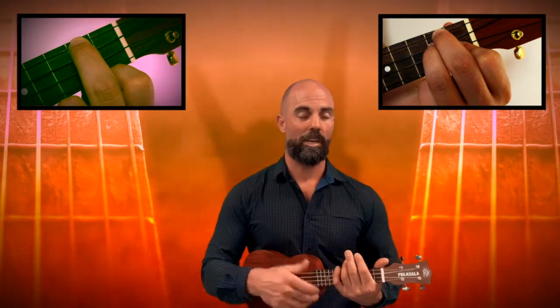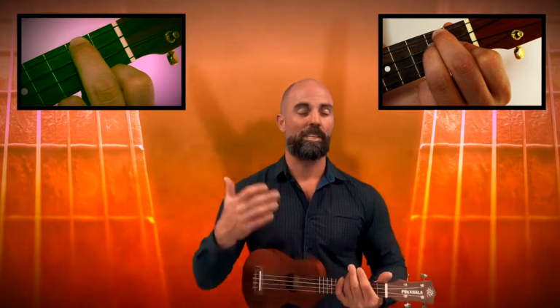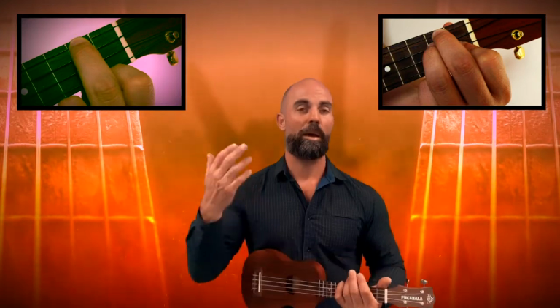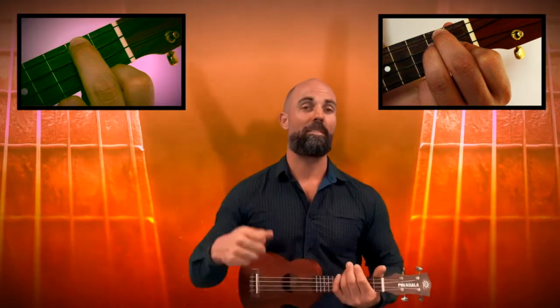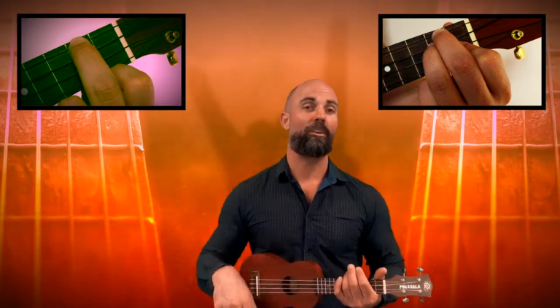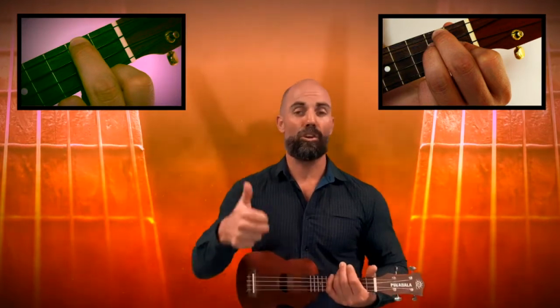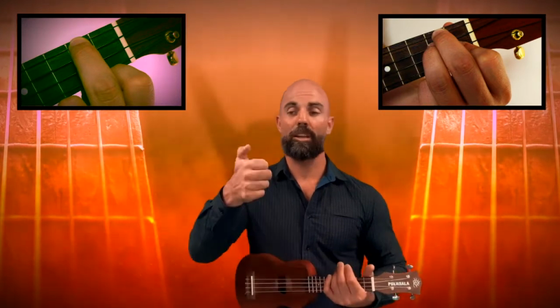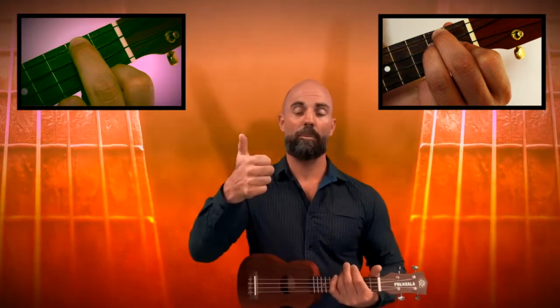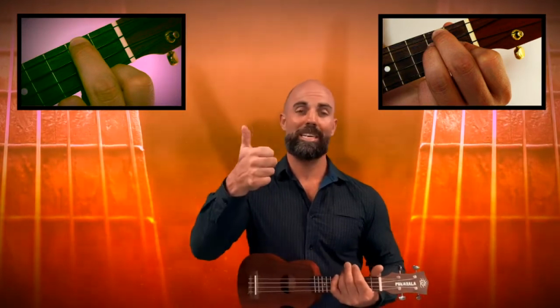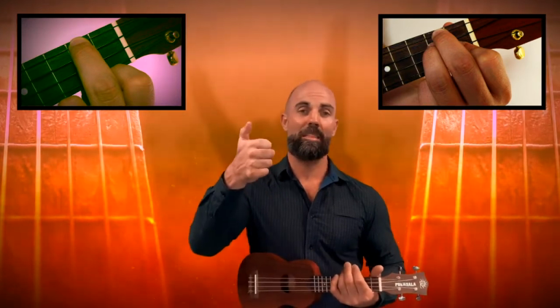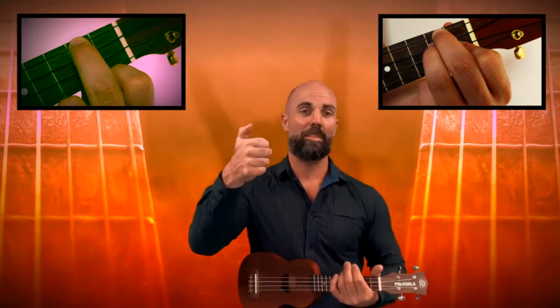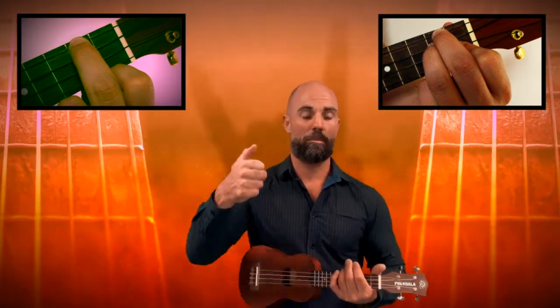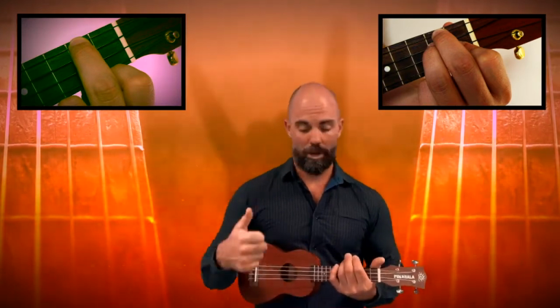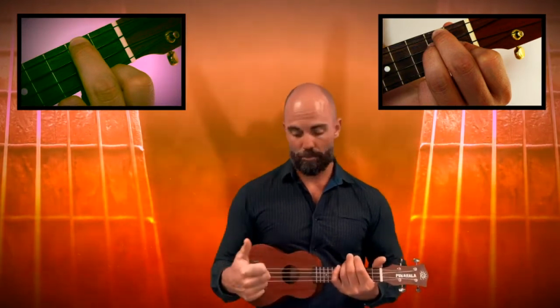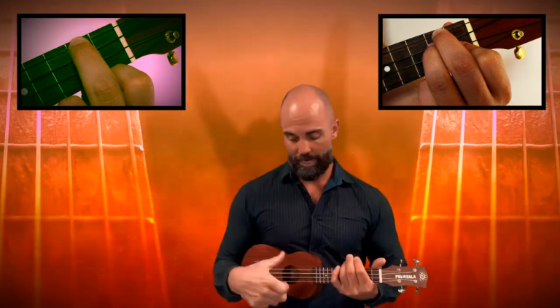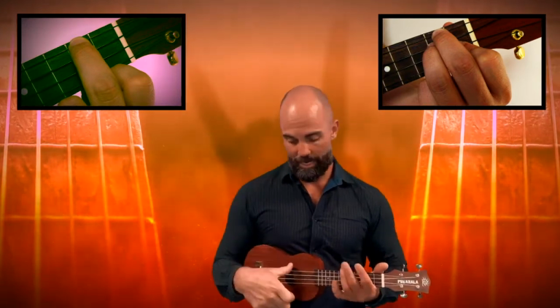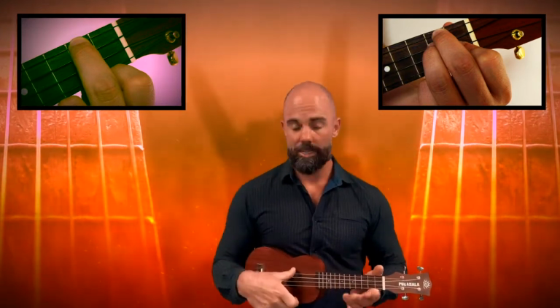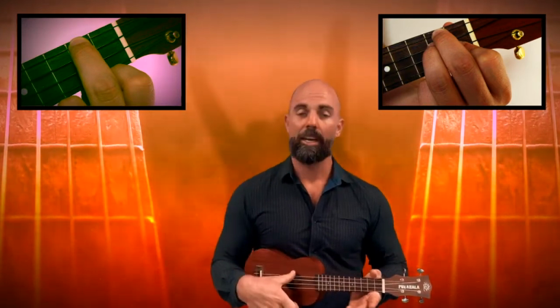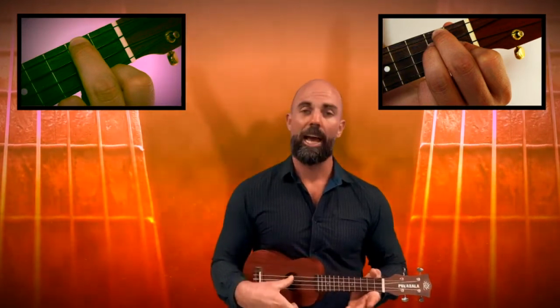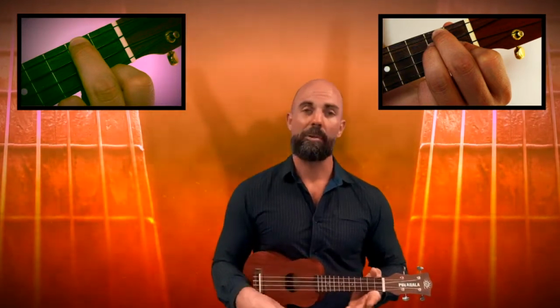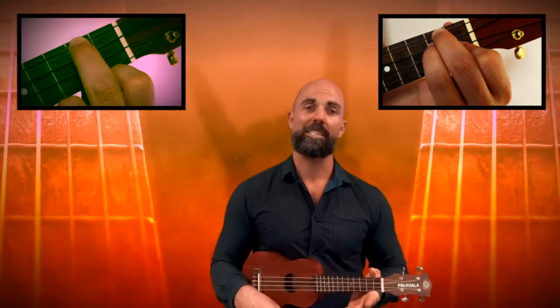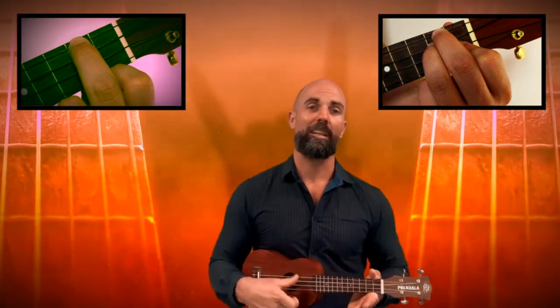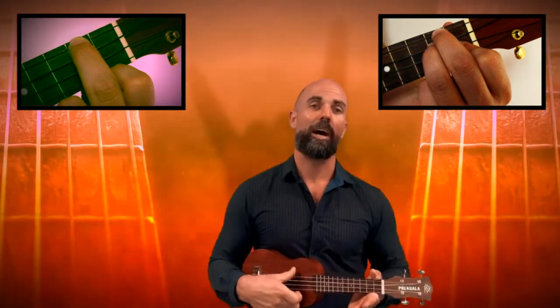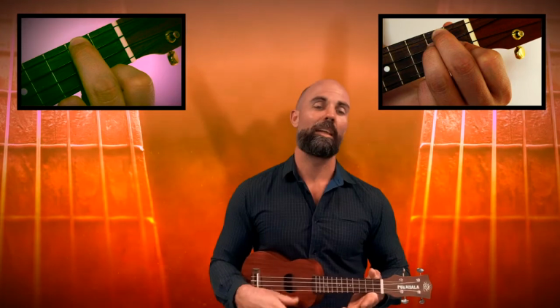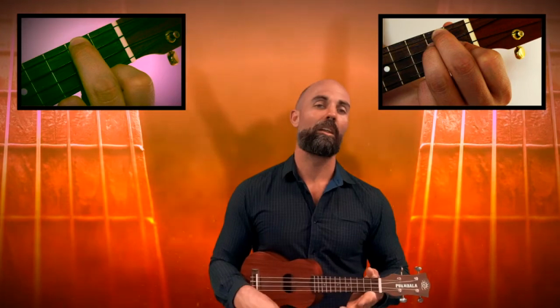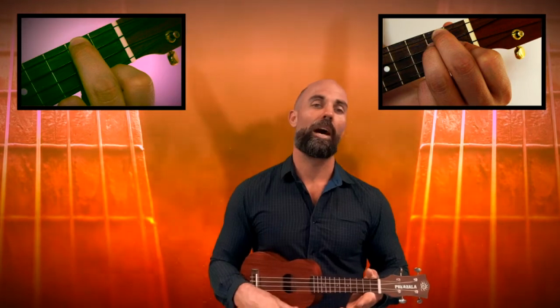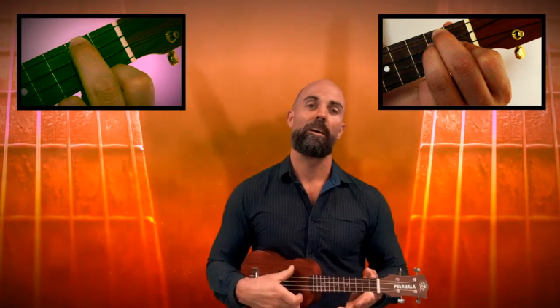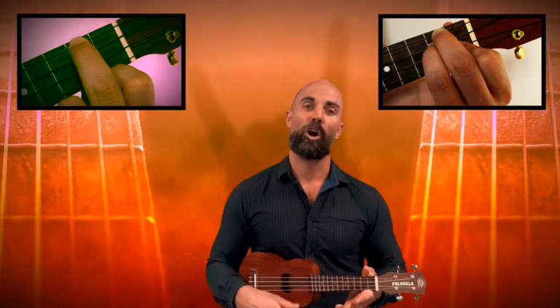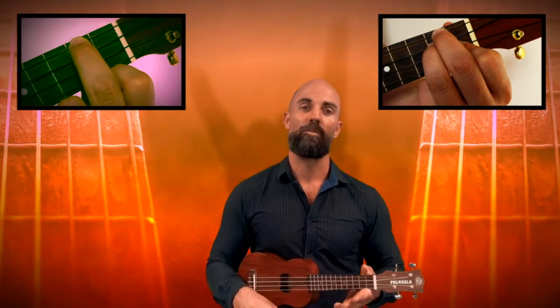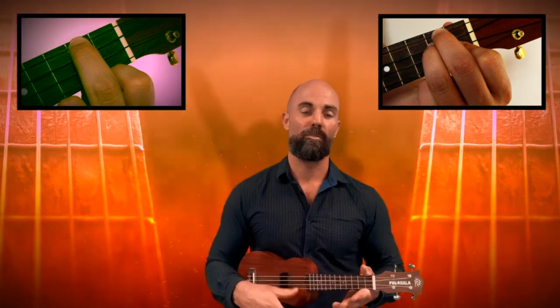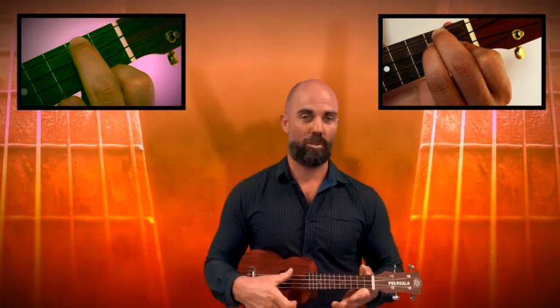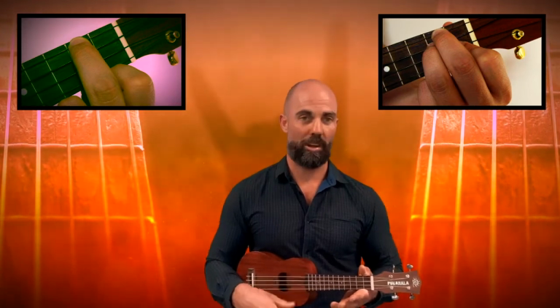To make a sound on the ukulele, we take the thumb on our right hand and we just let it lightly glide over the four strings.